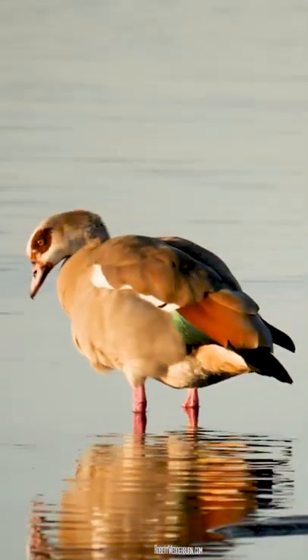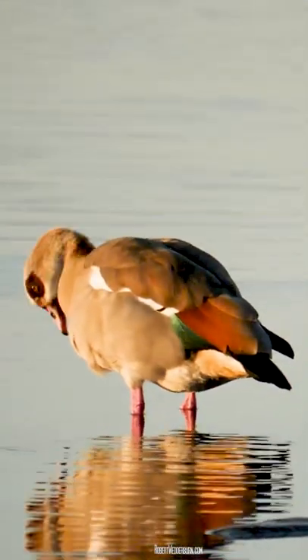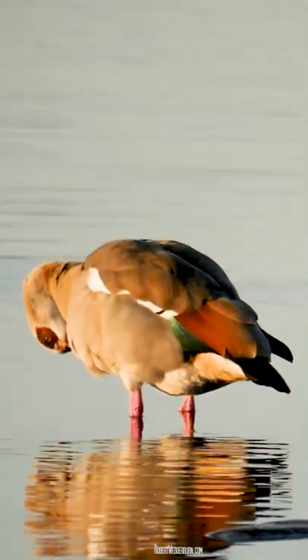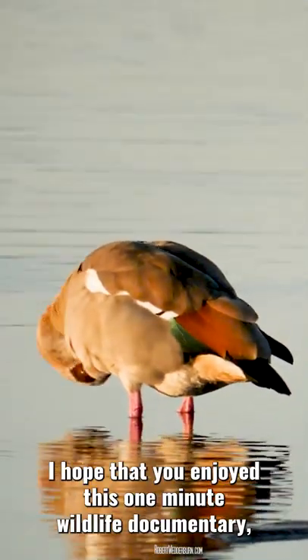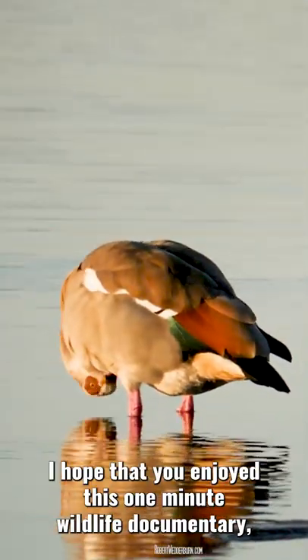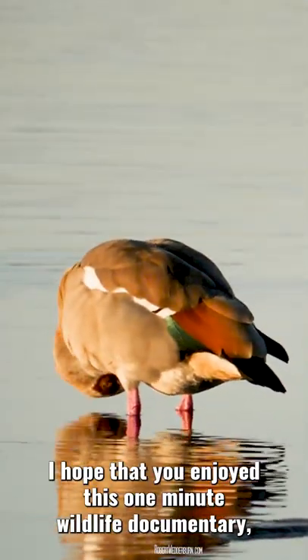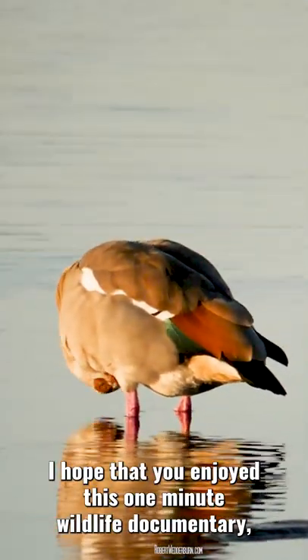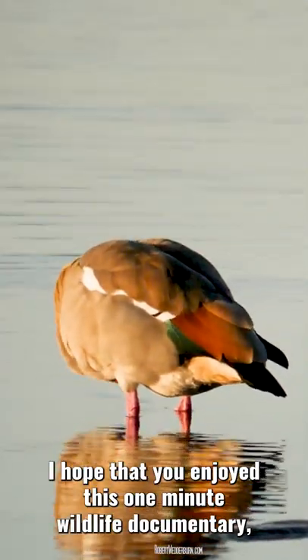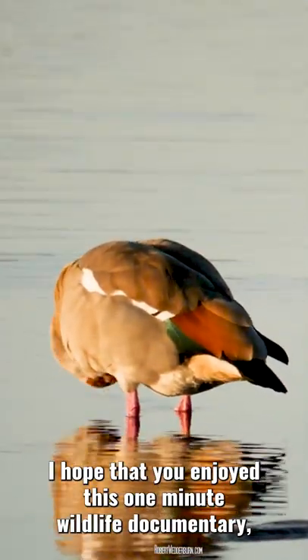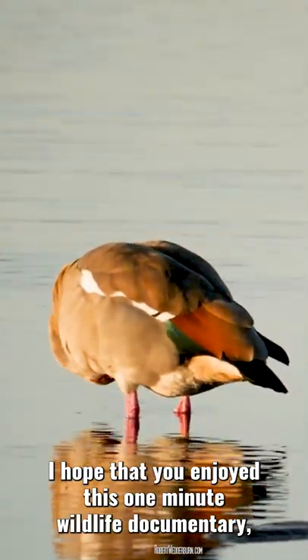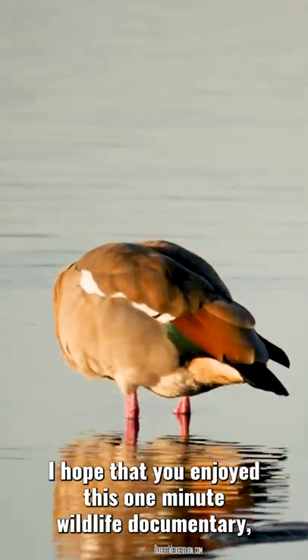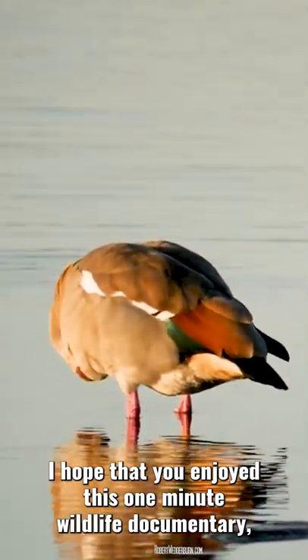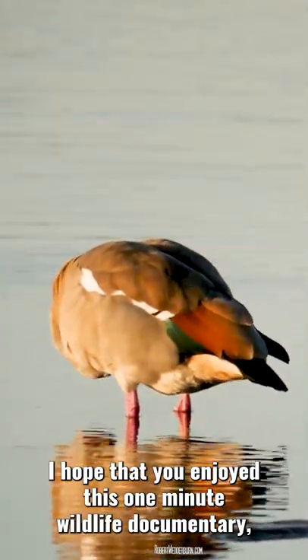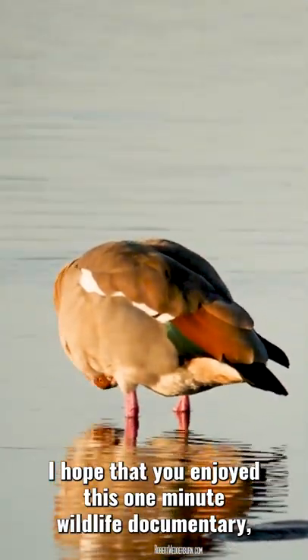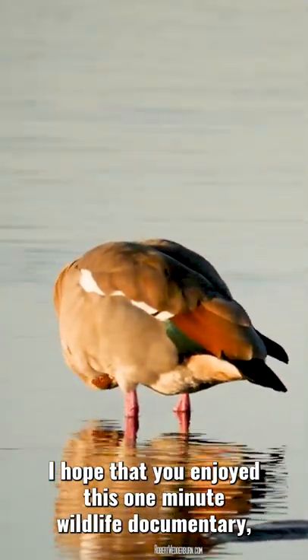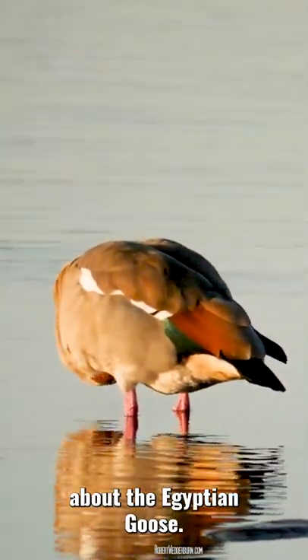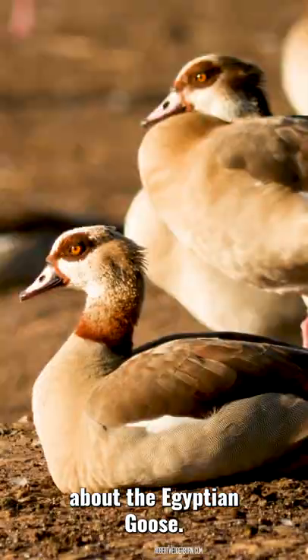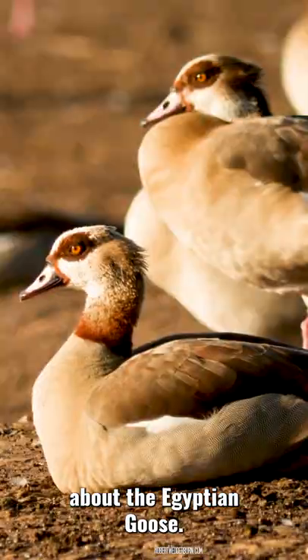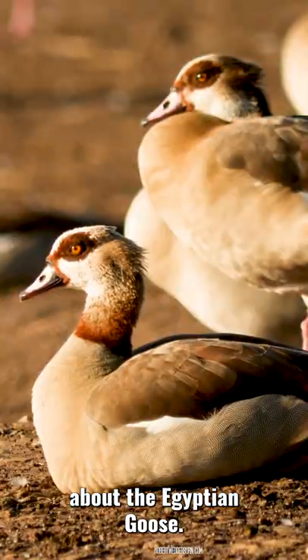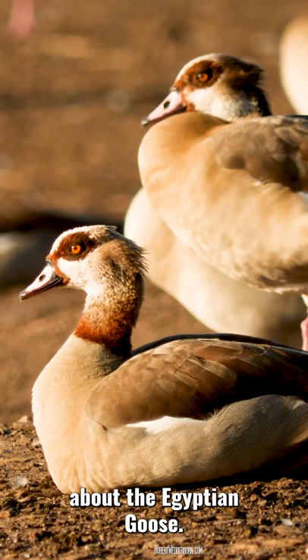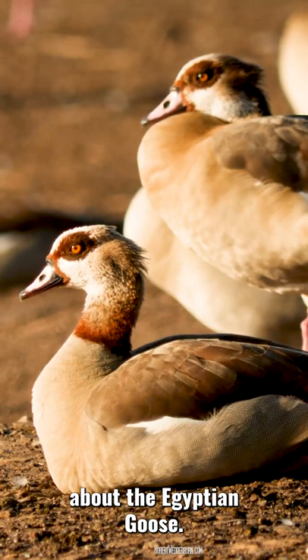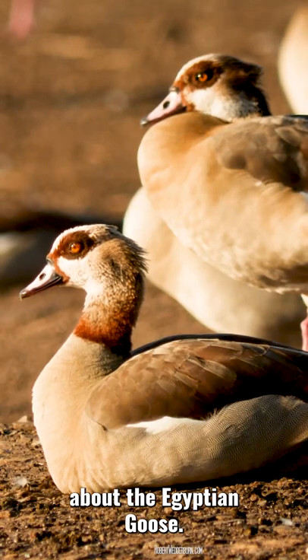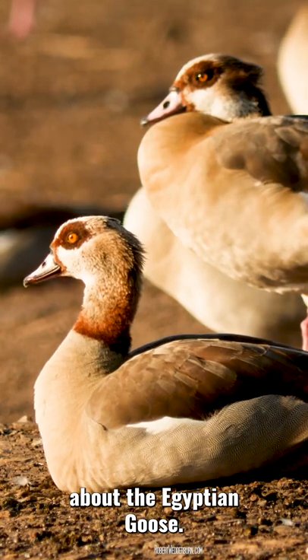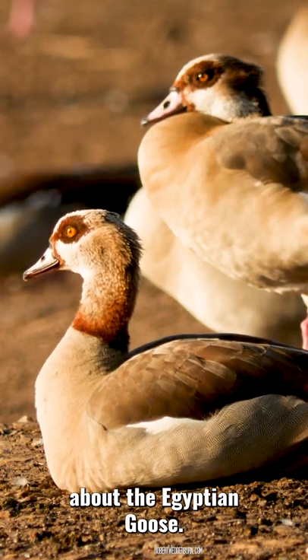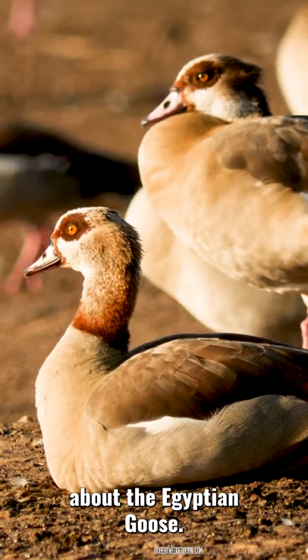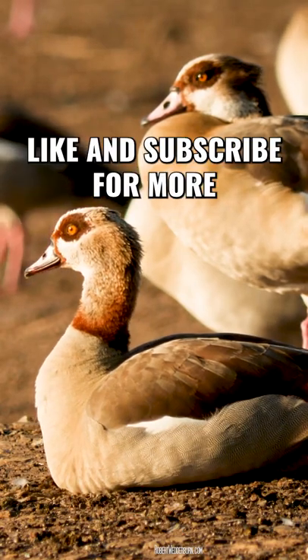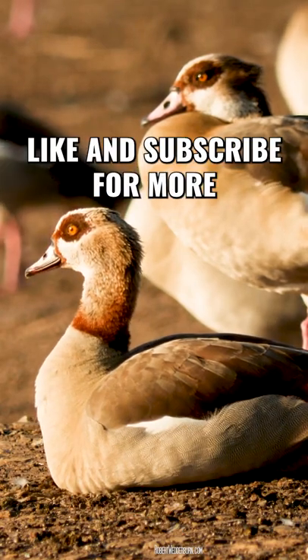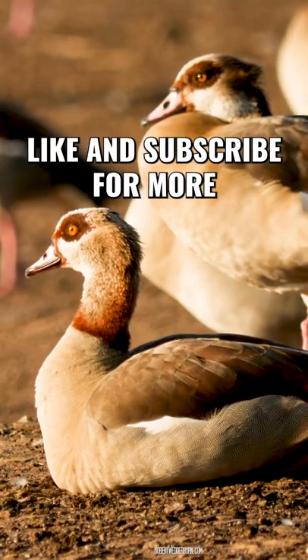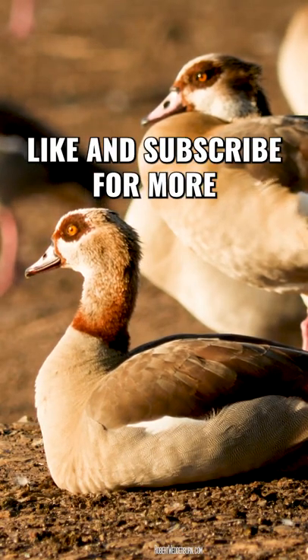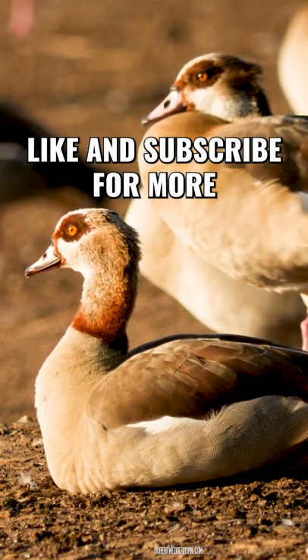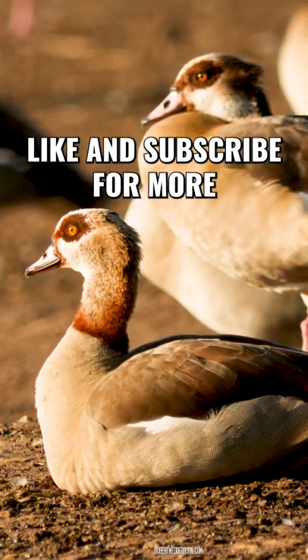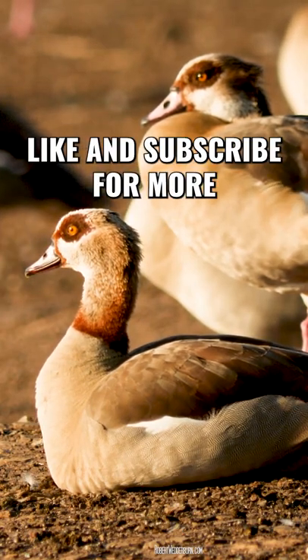I hope that you enjoyed this One Minute Wildlife documentary about the Egyptian goose. Like and subscribe for more.